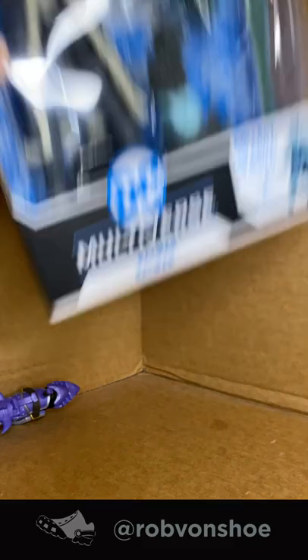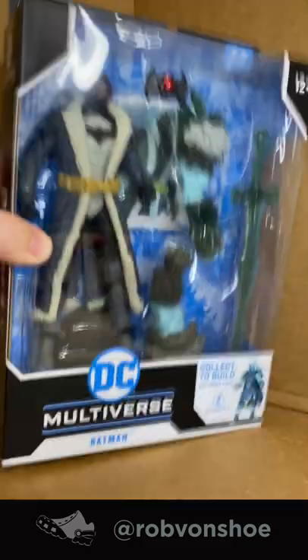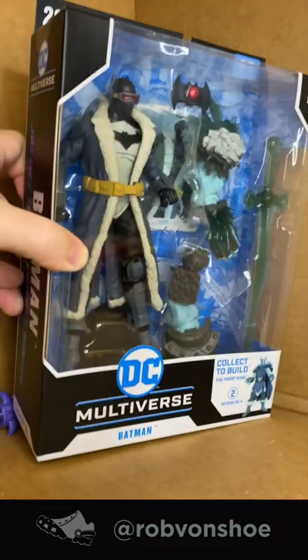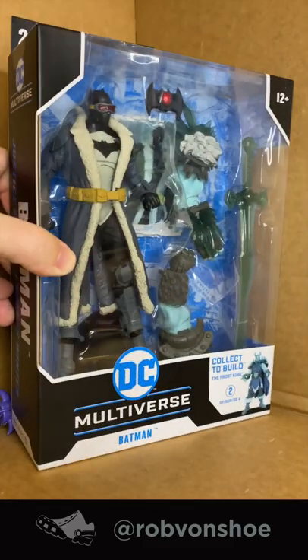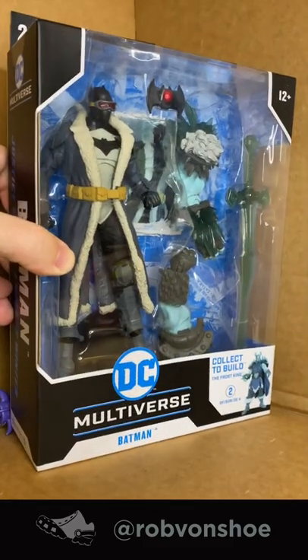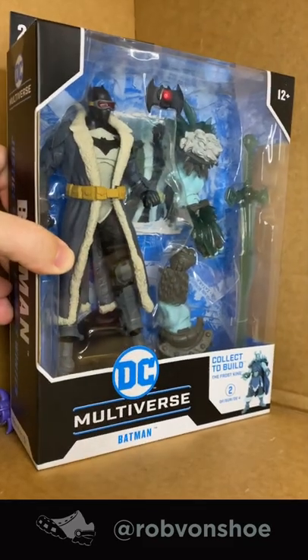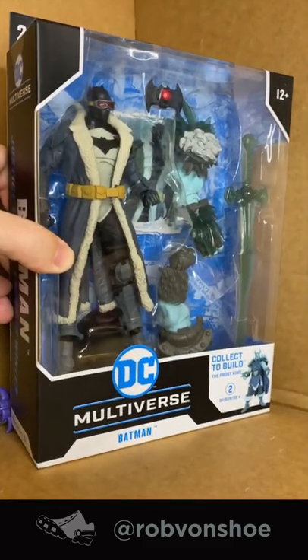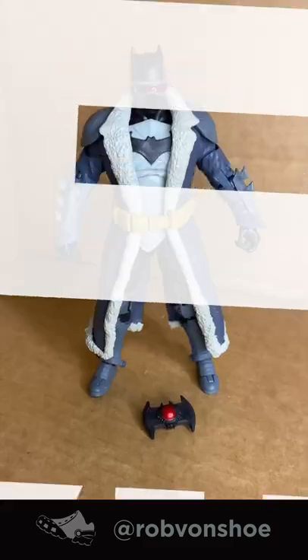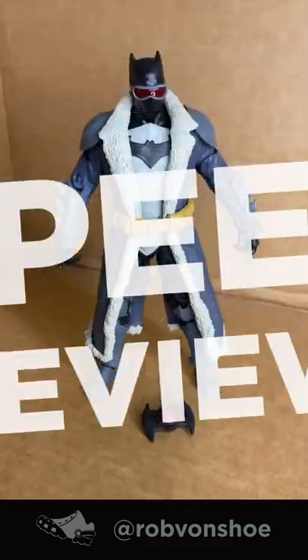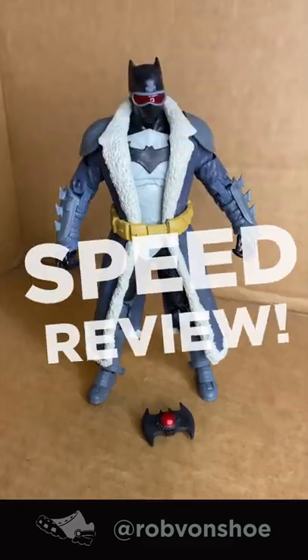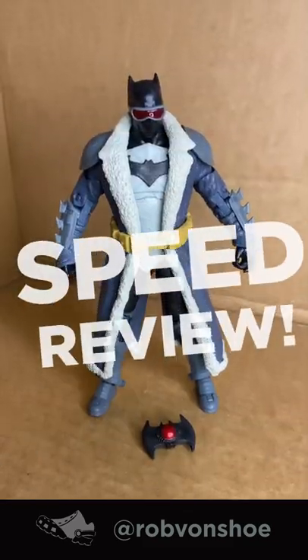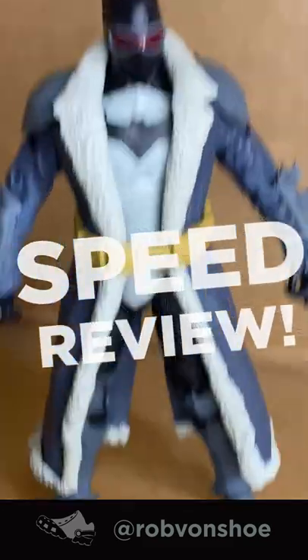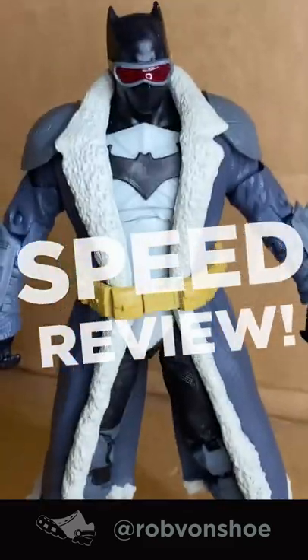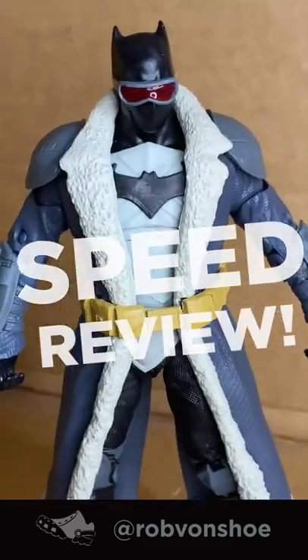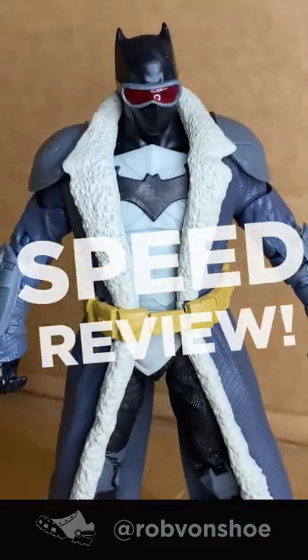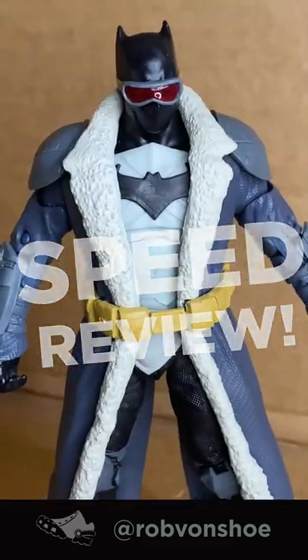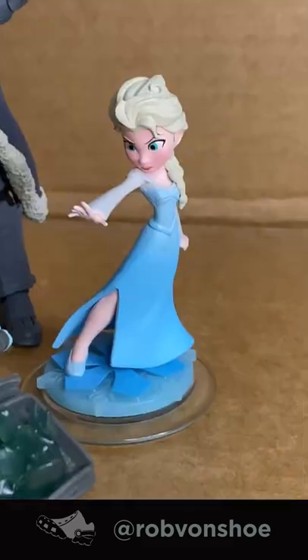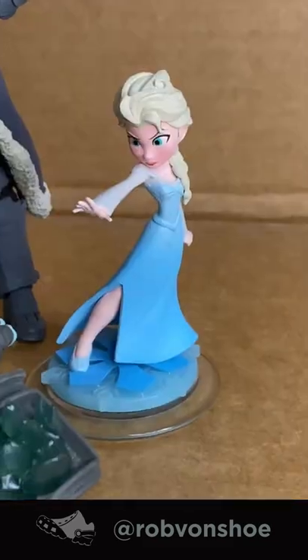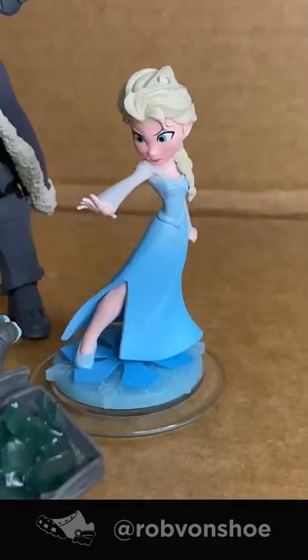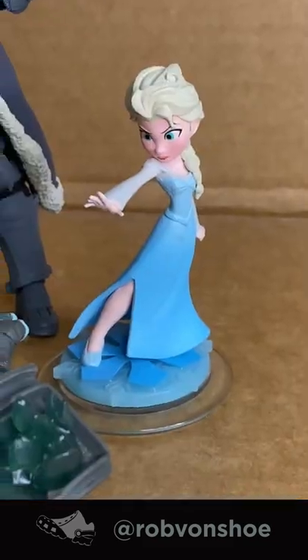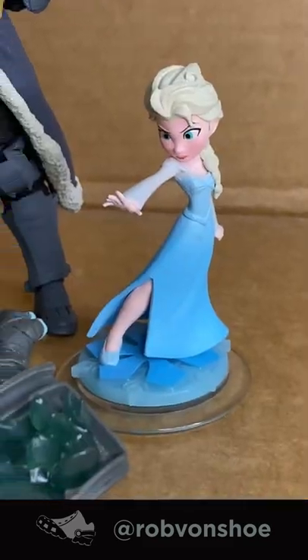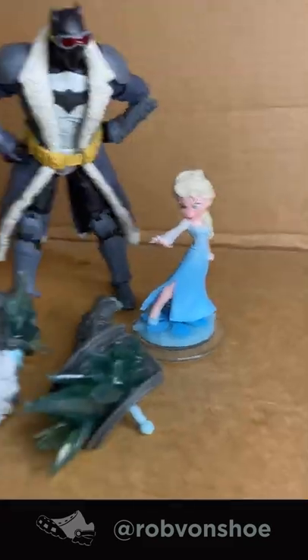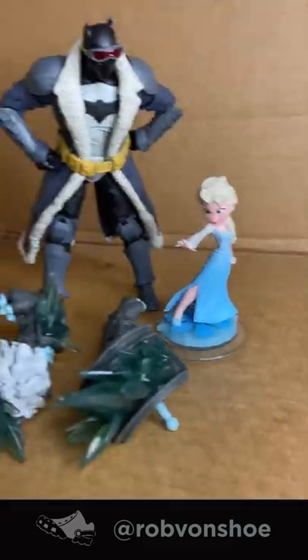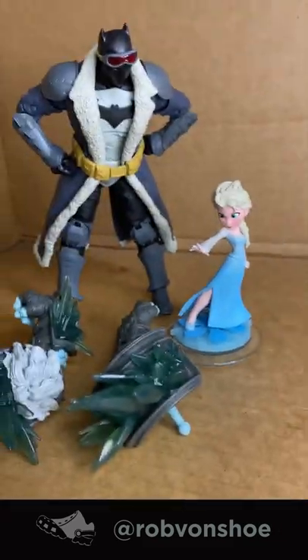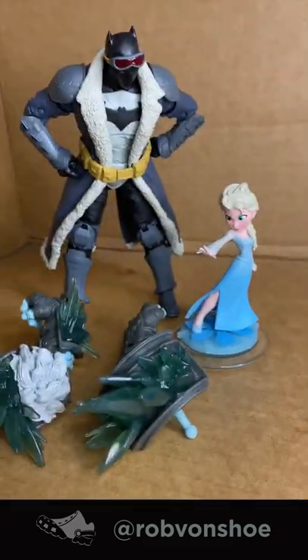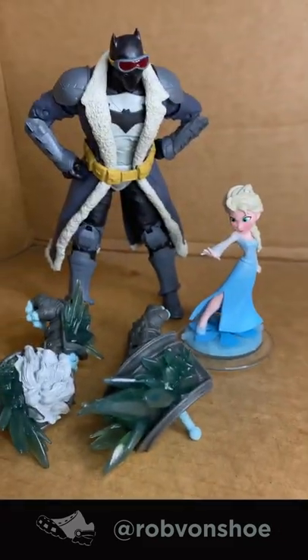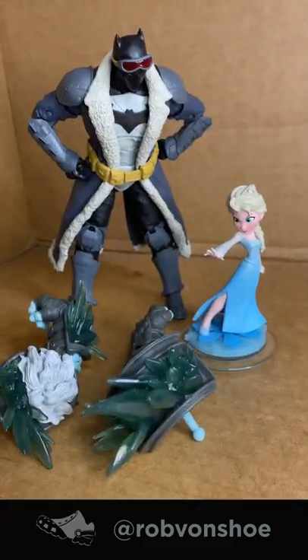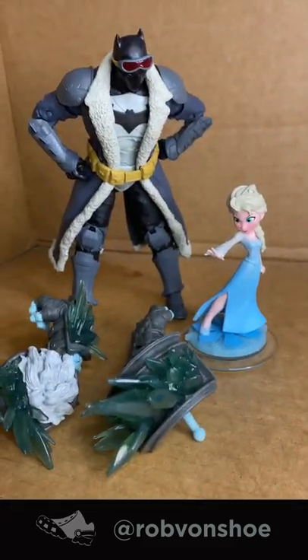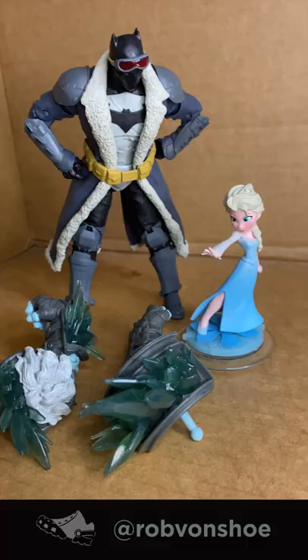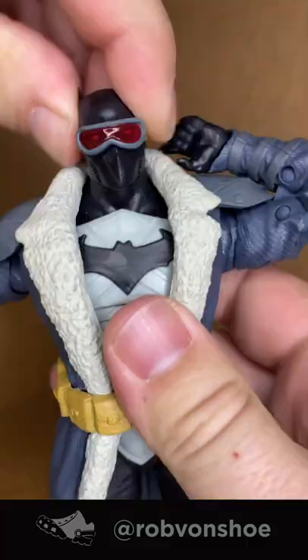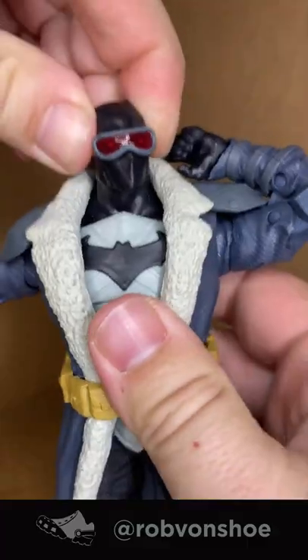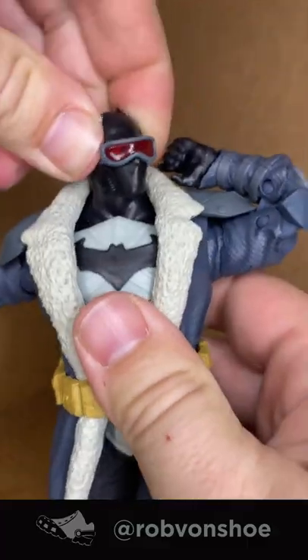McFarland DC Multiverse Batman Endless Winter Speed Review. Wanna build a snowman? Let's go!